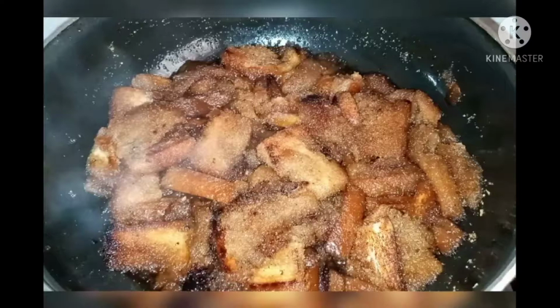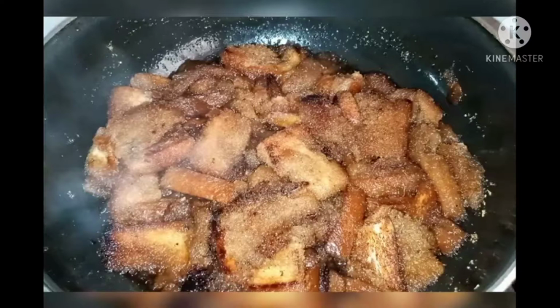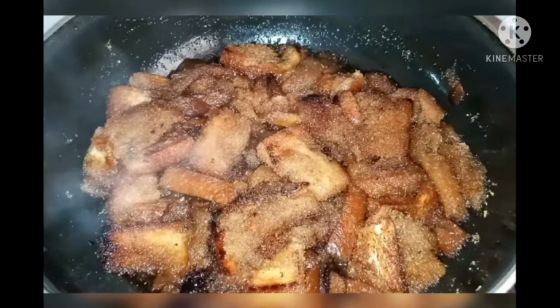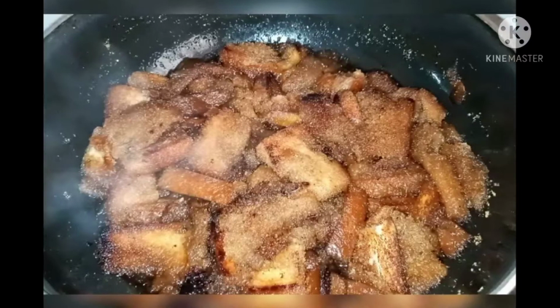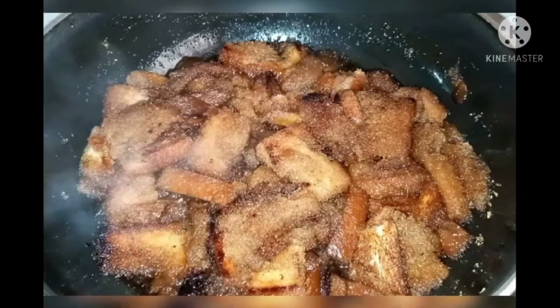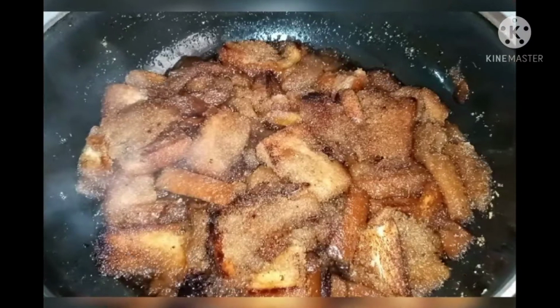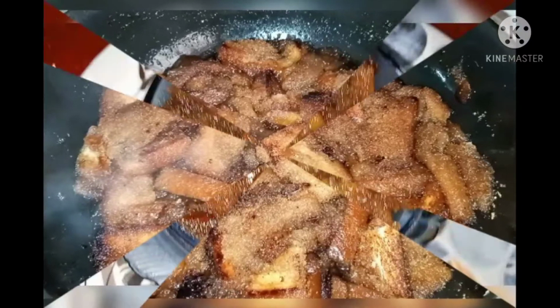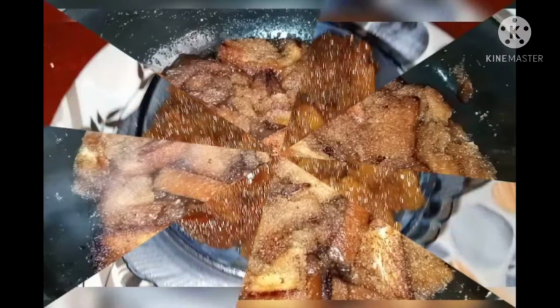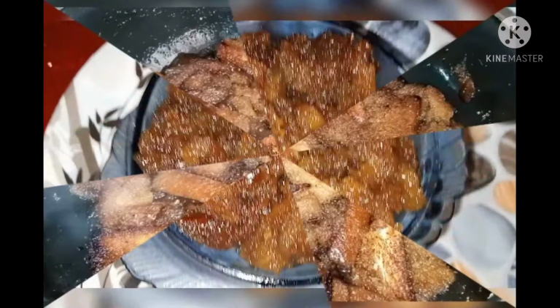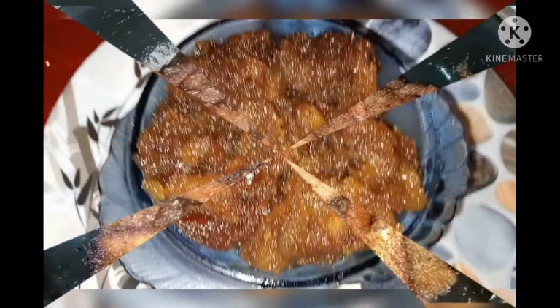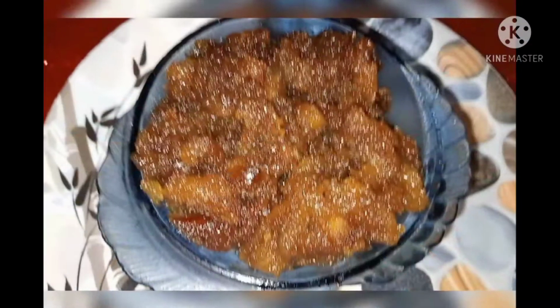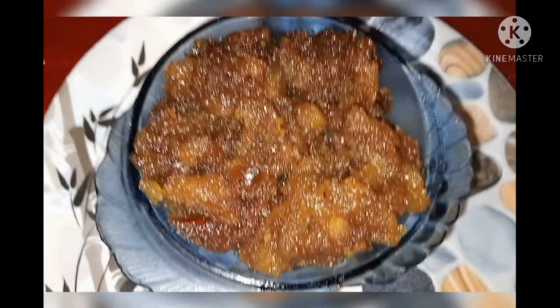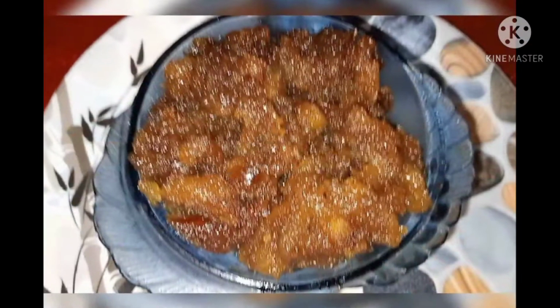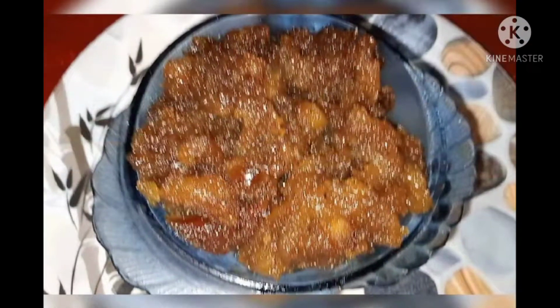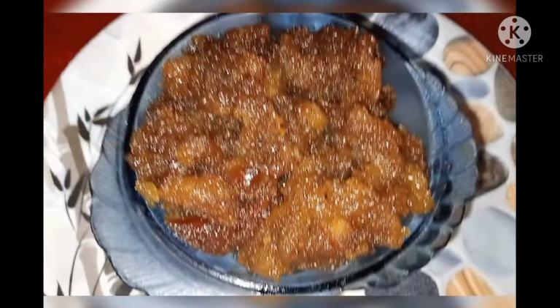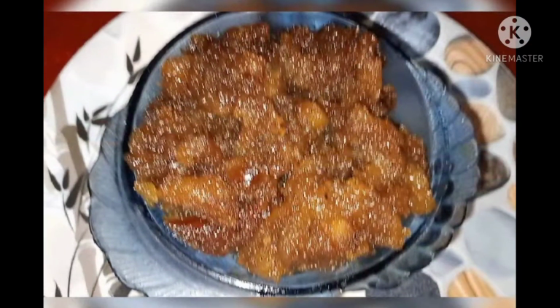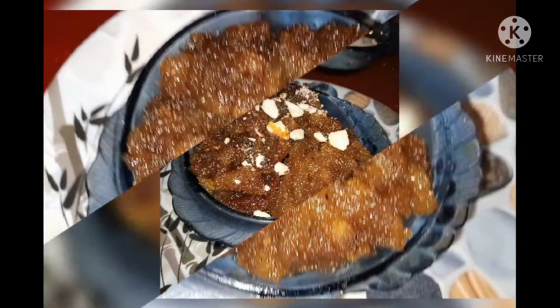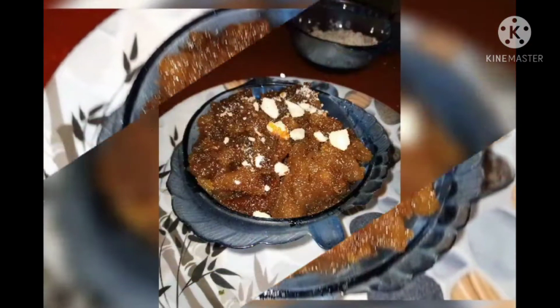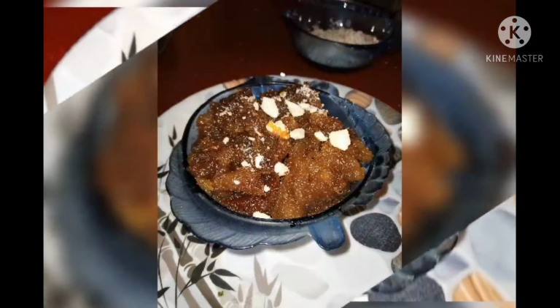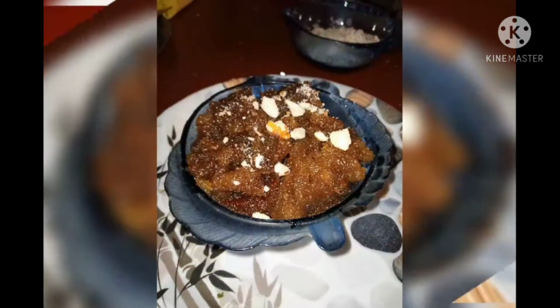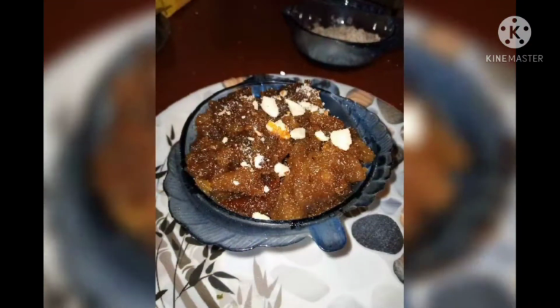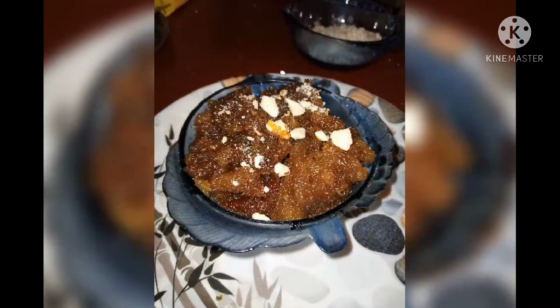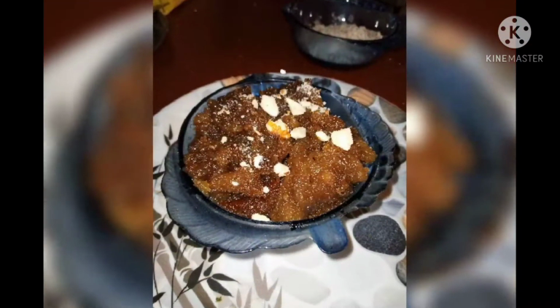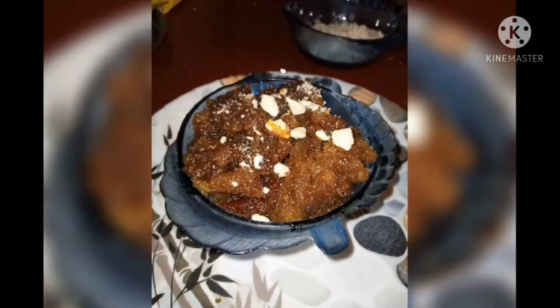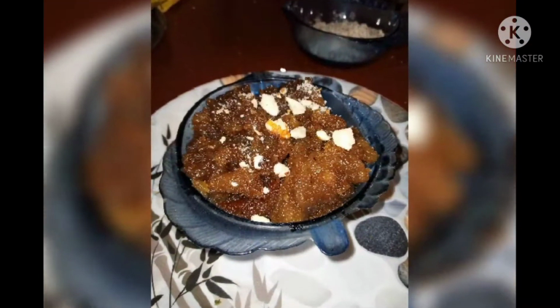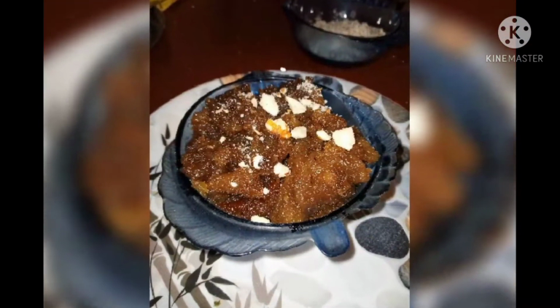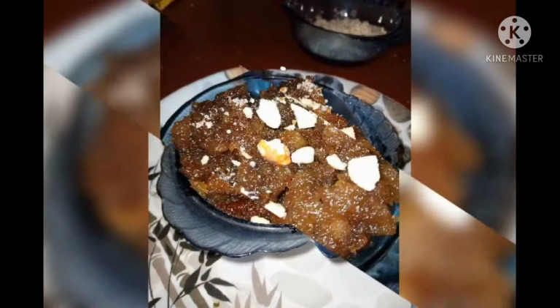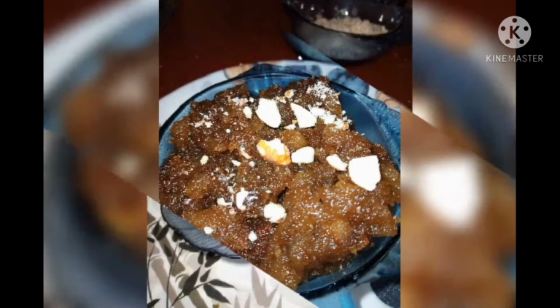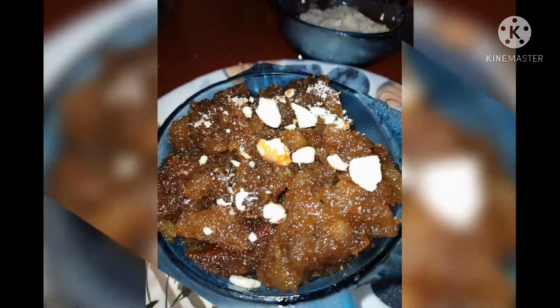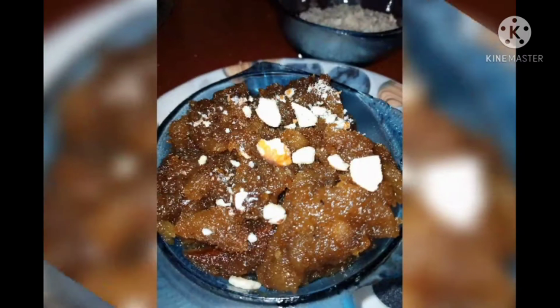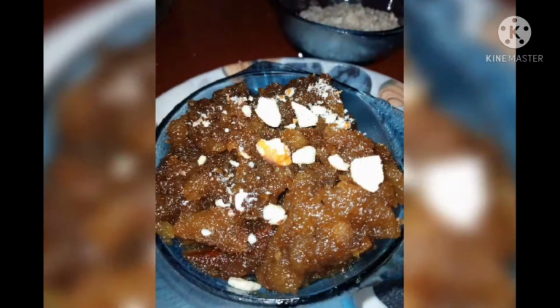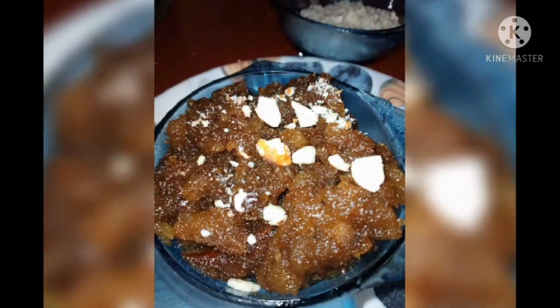Hi friends, welcome to my special channel. Today, we are going to make bread halwa.